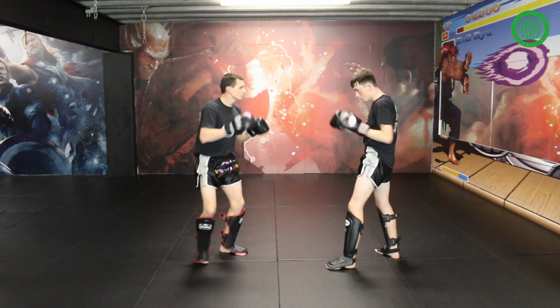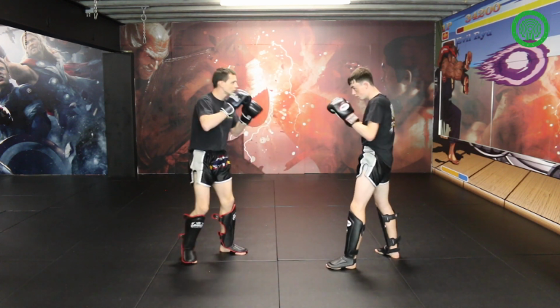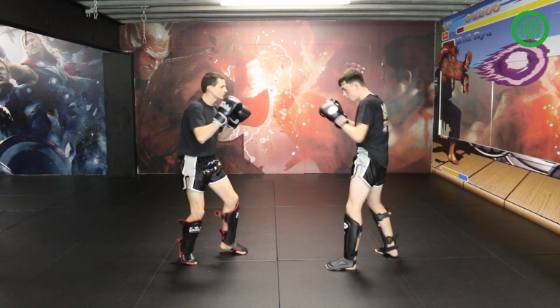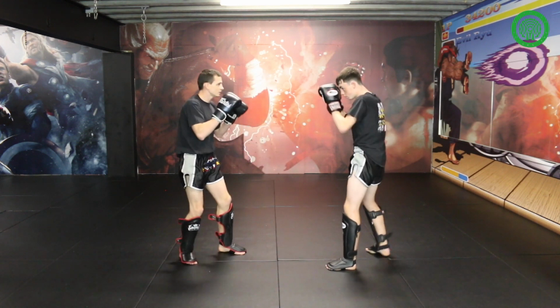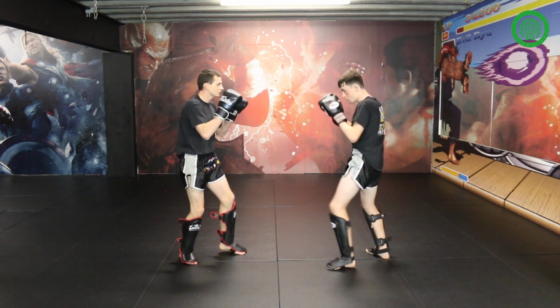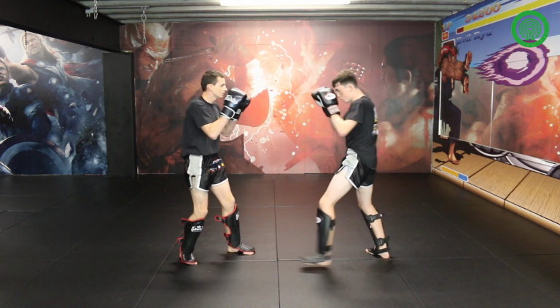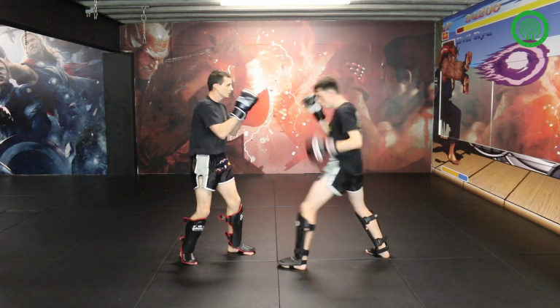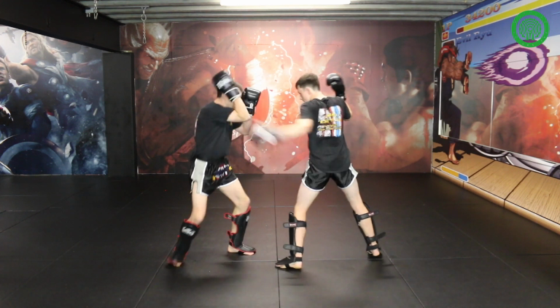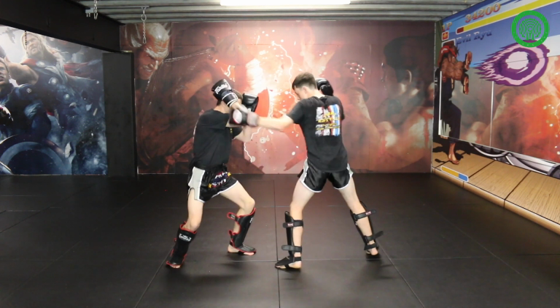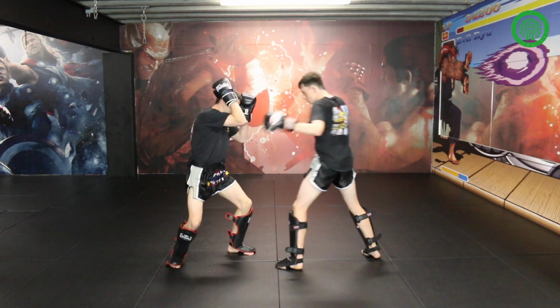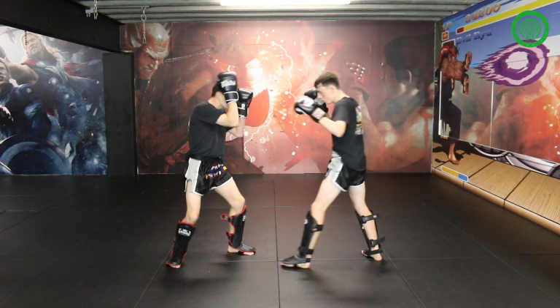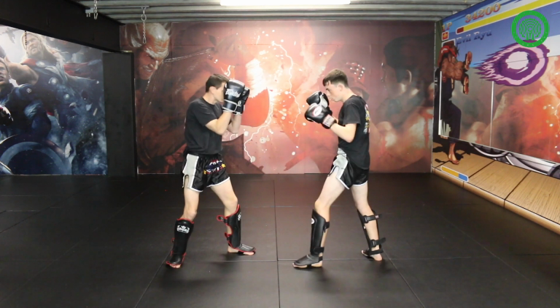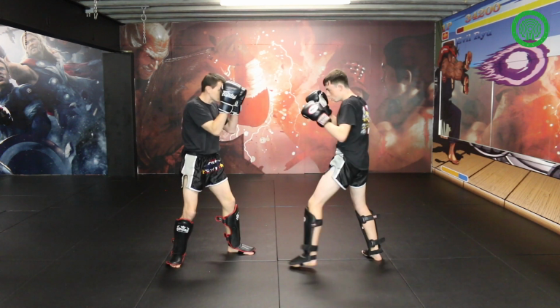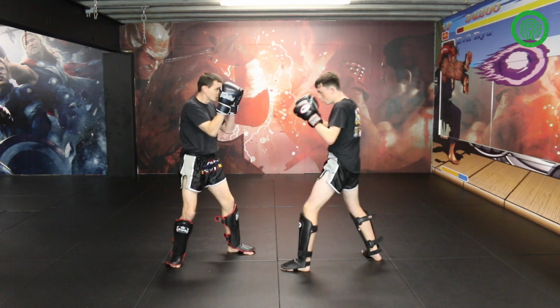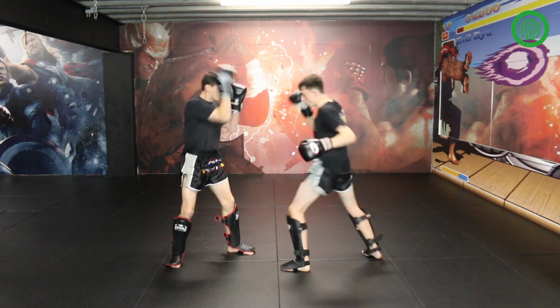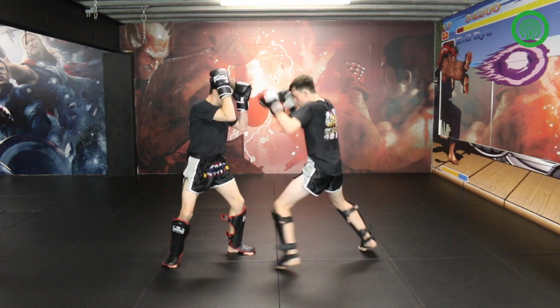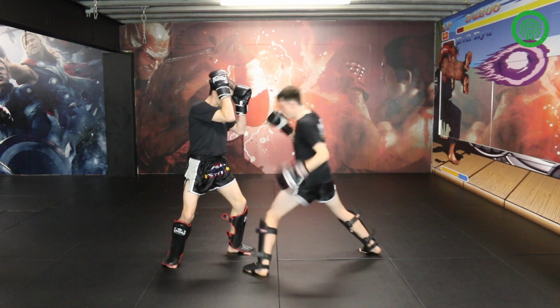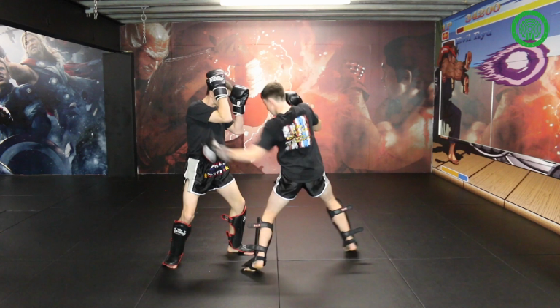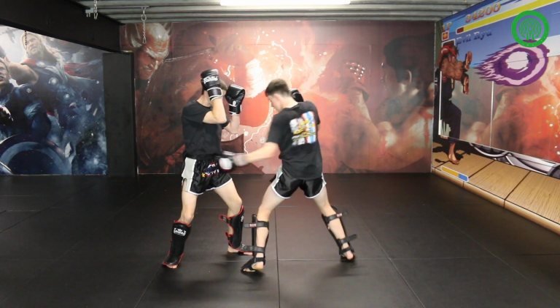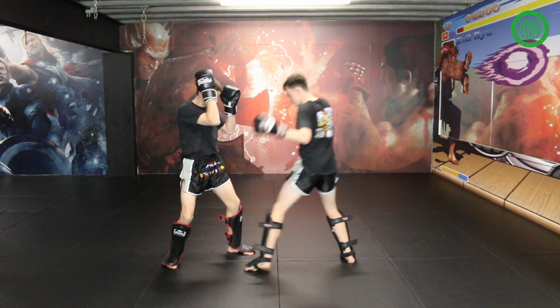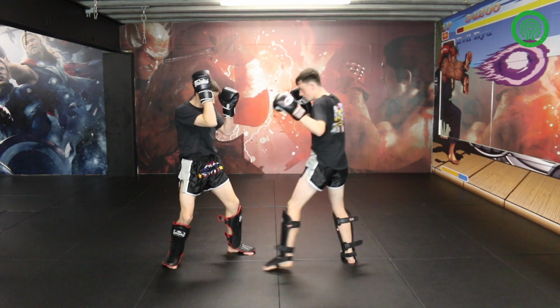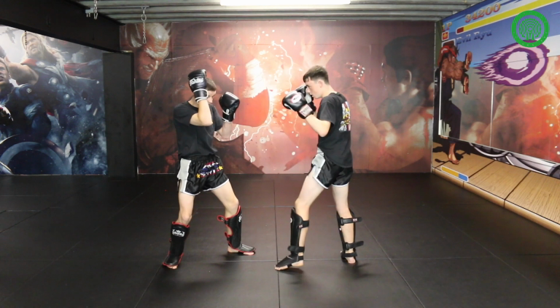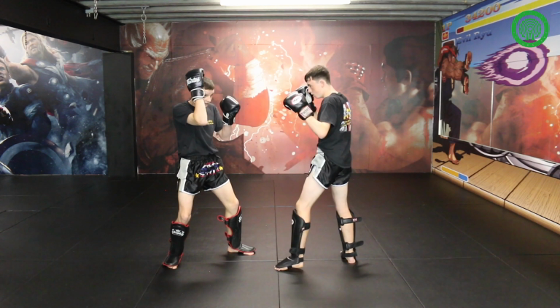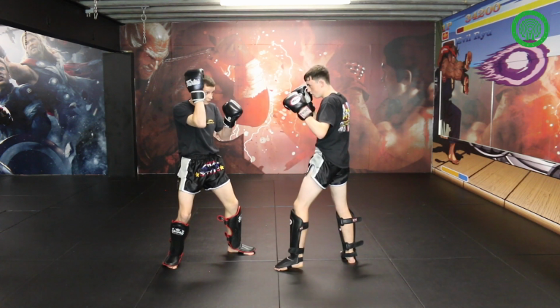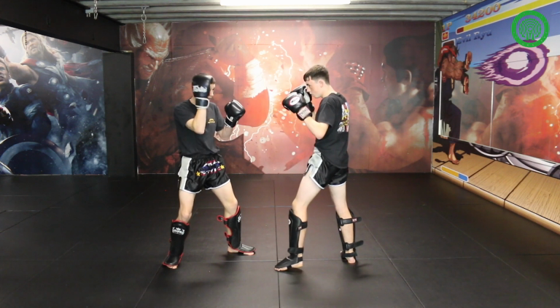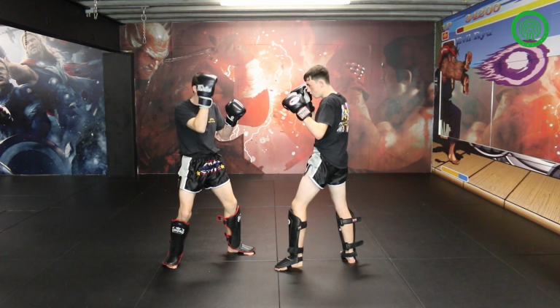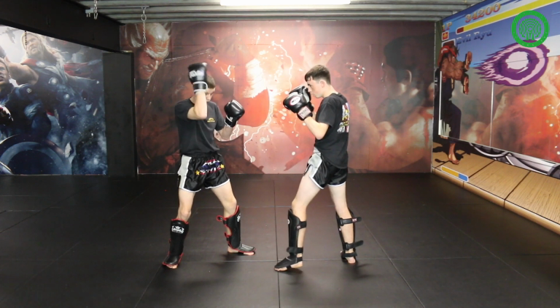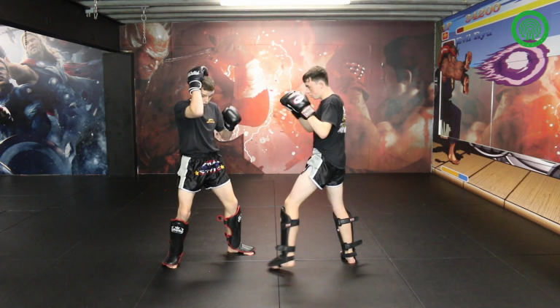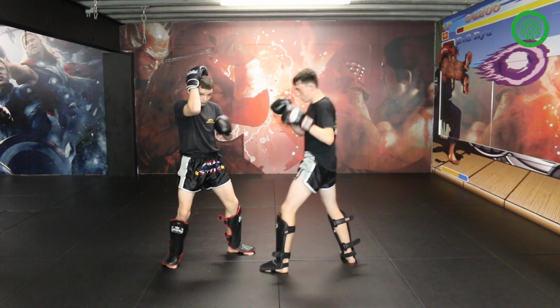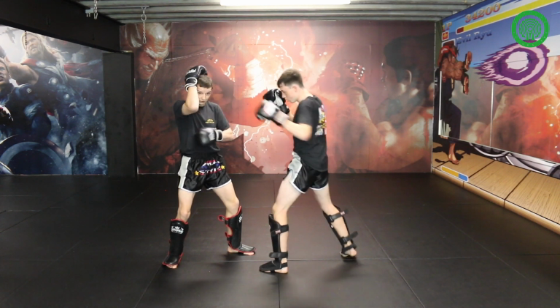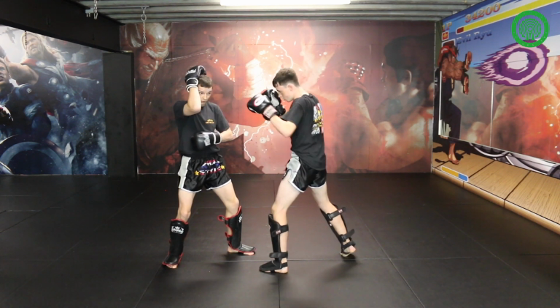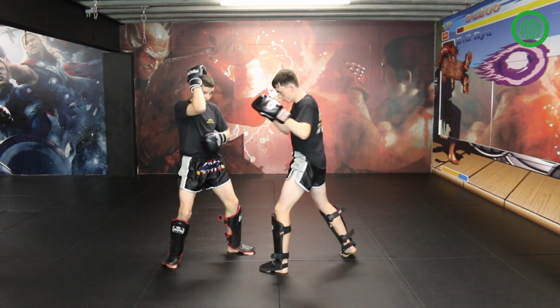When you throw shots at me — just as you can see there, clearly when he fakes his hoof, the opening is the body.